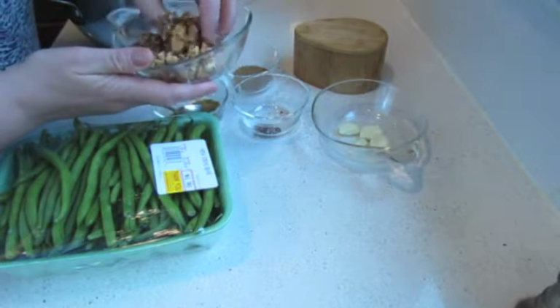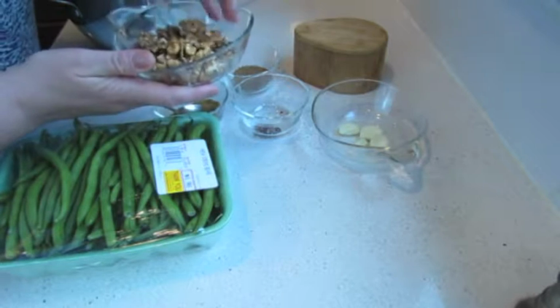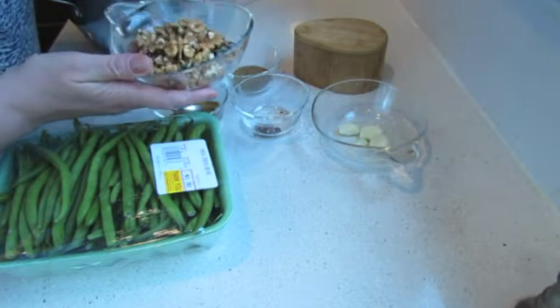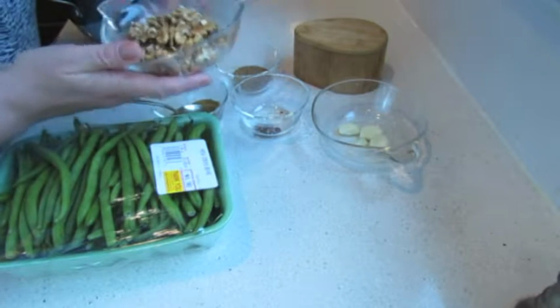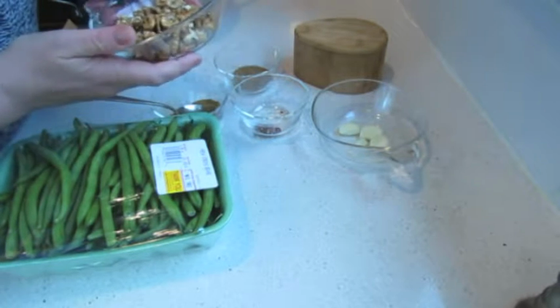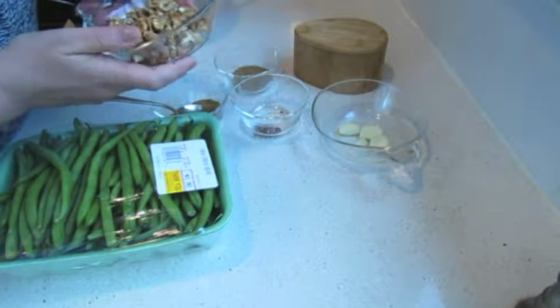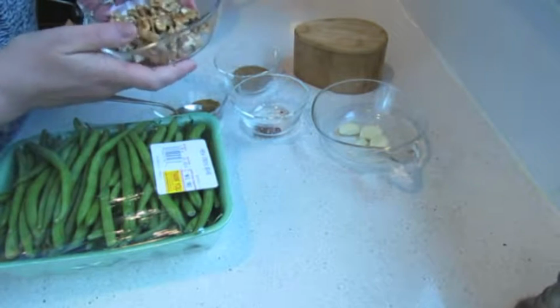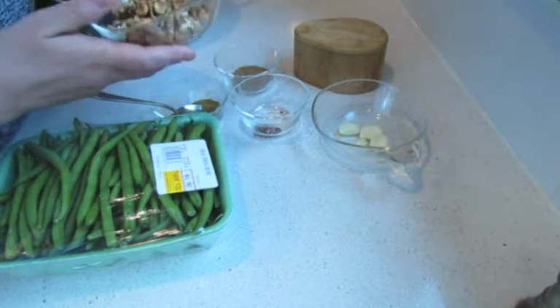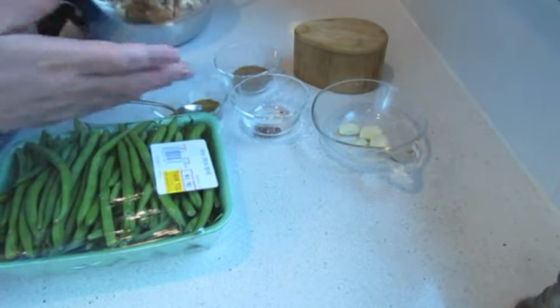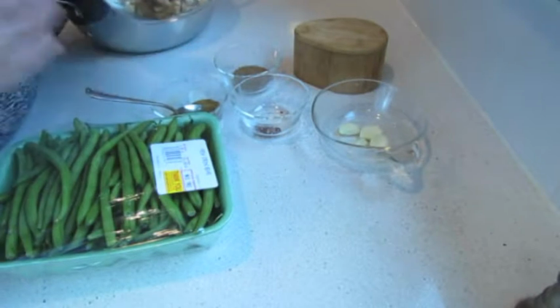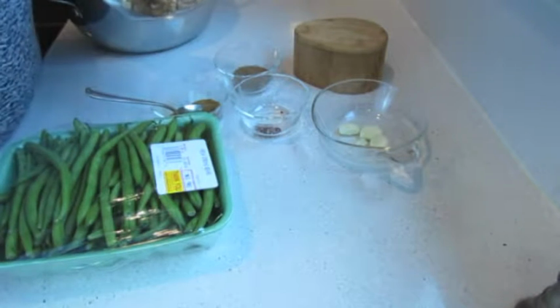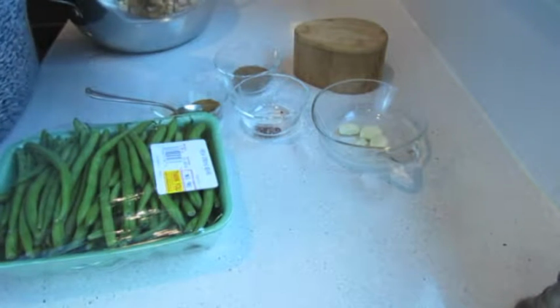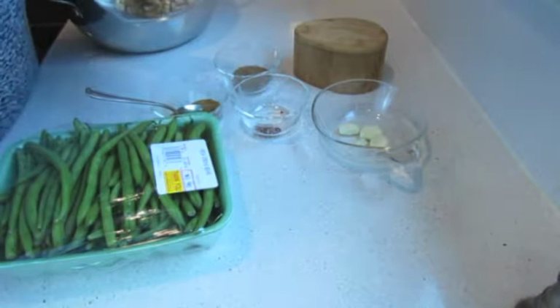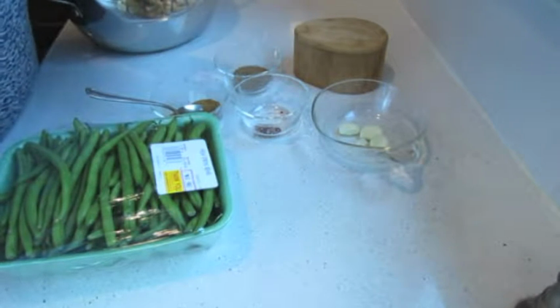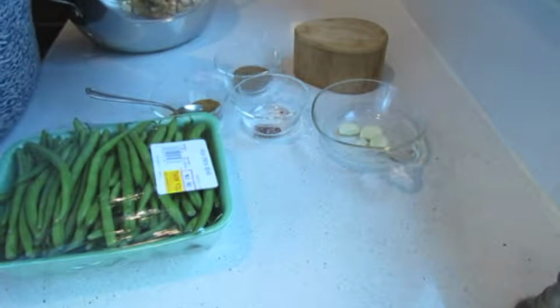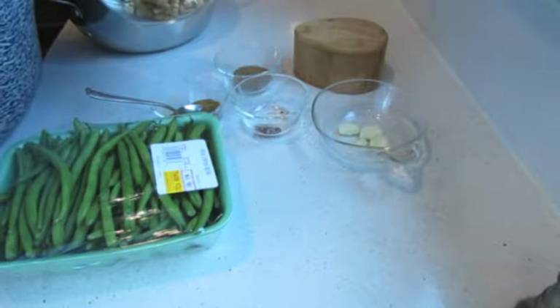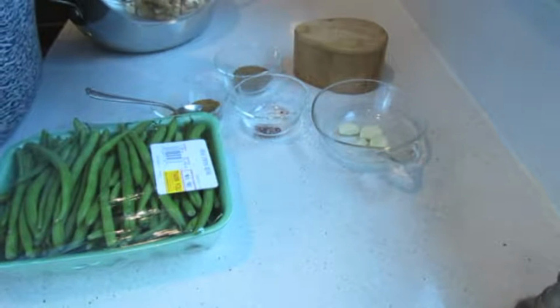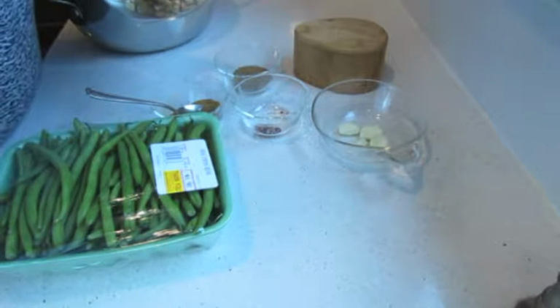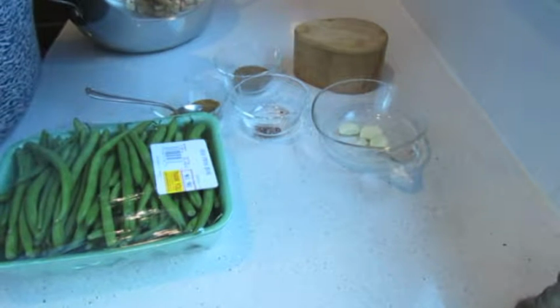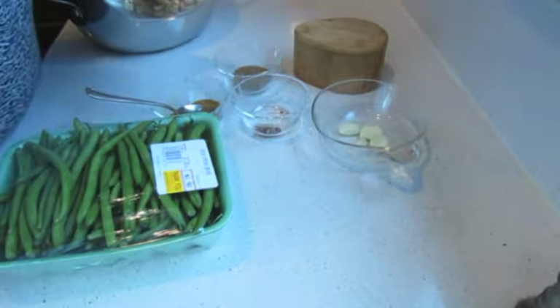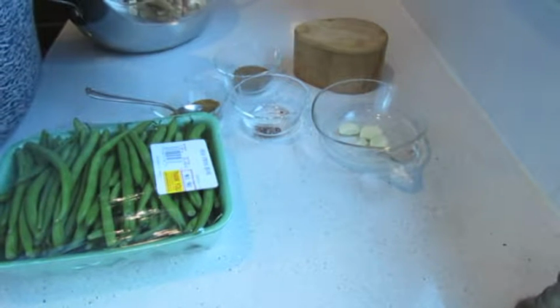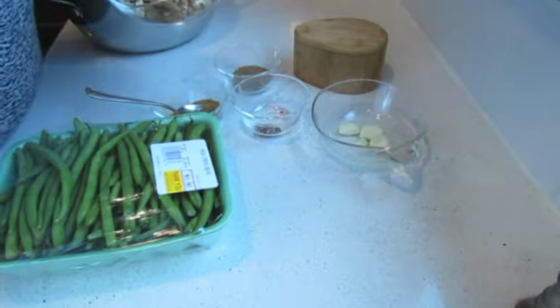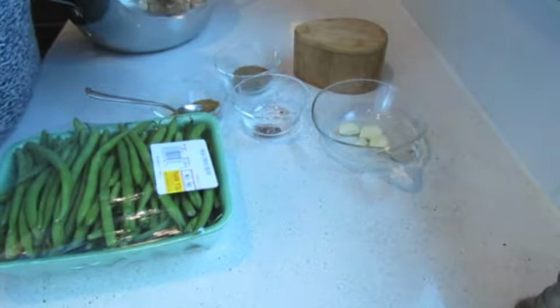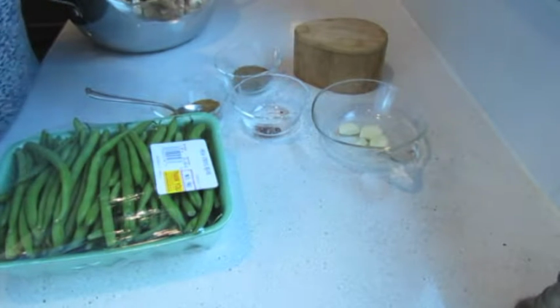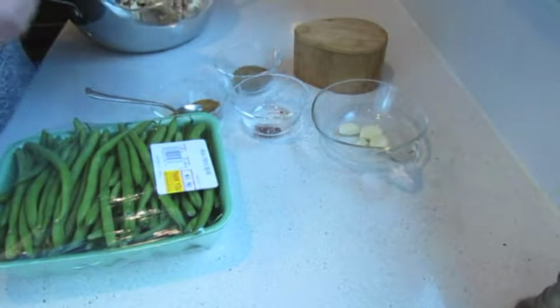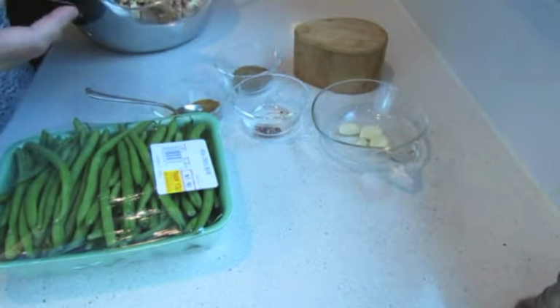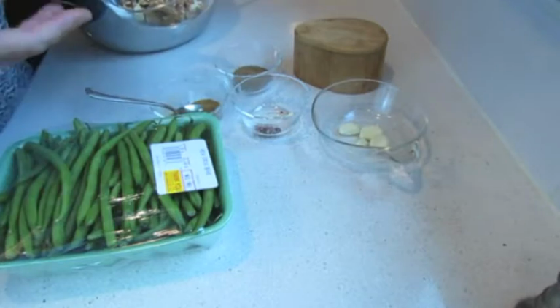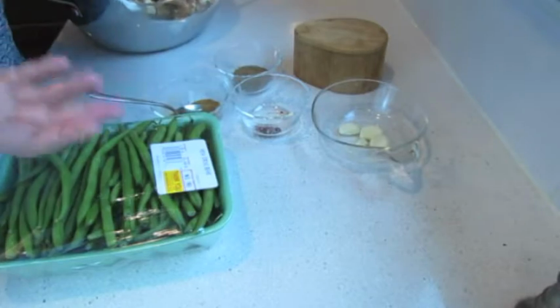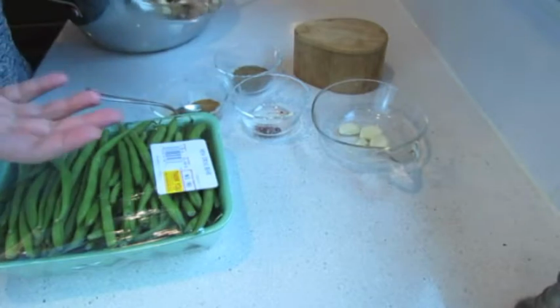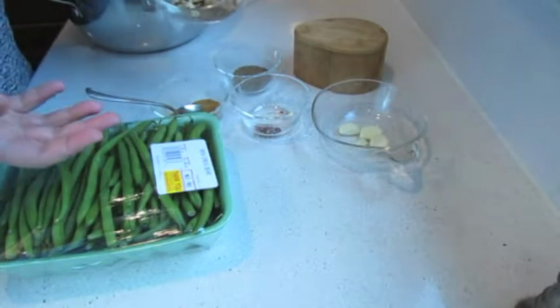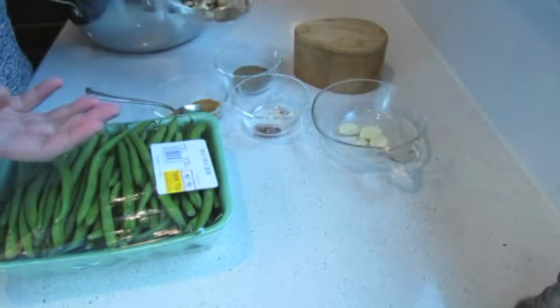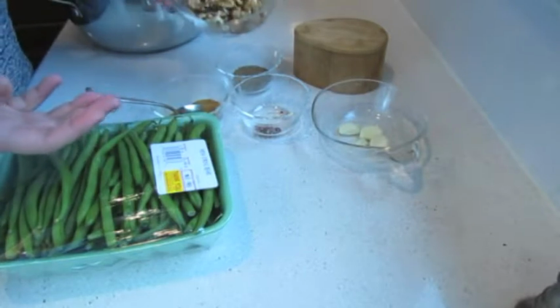And actually, traditionally, we use pomegranate seeds for decoration.